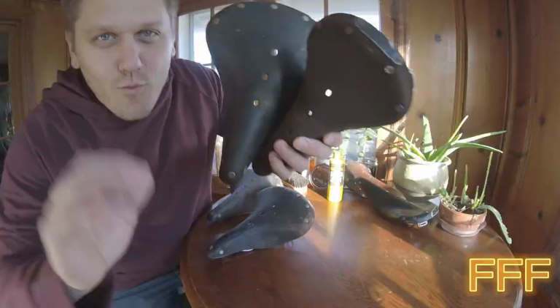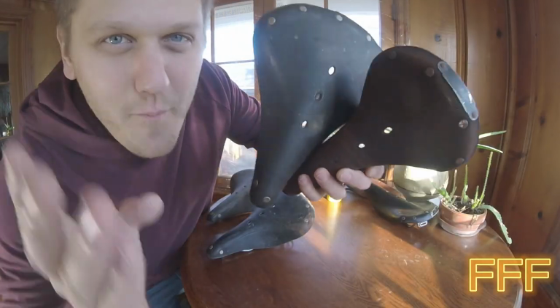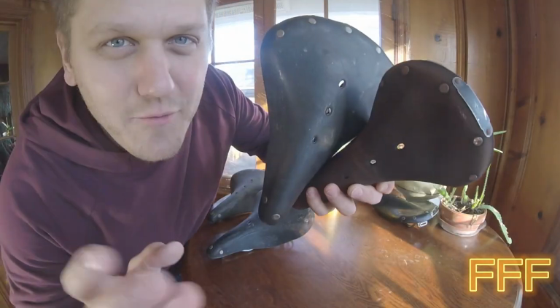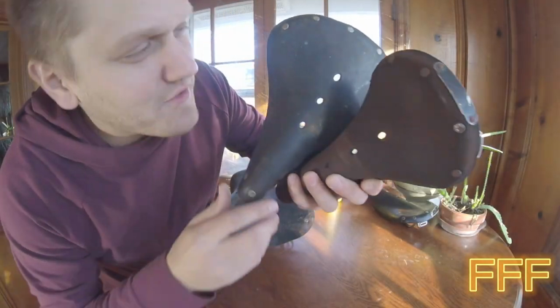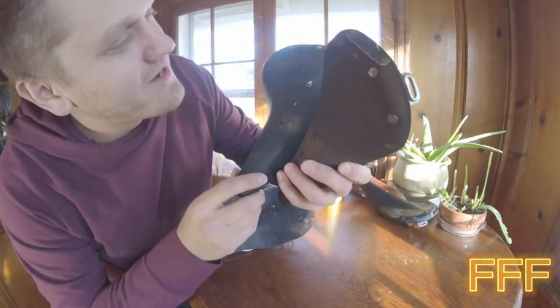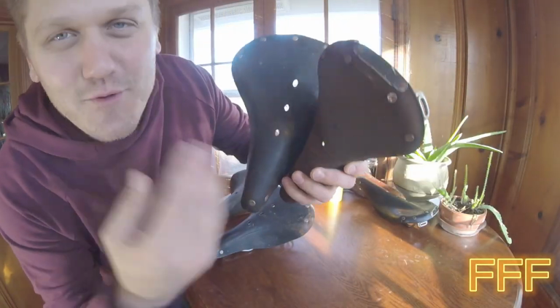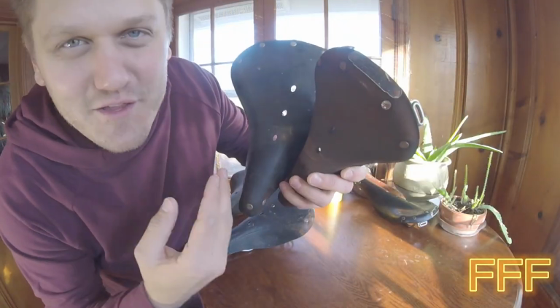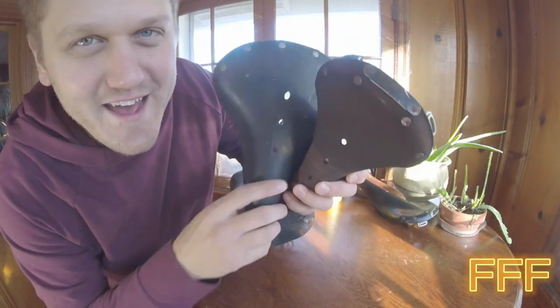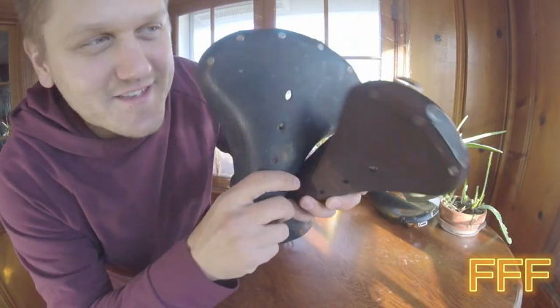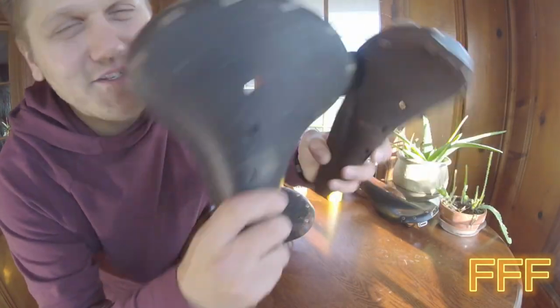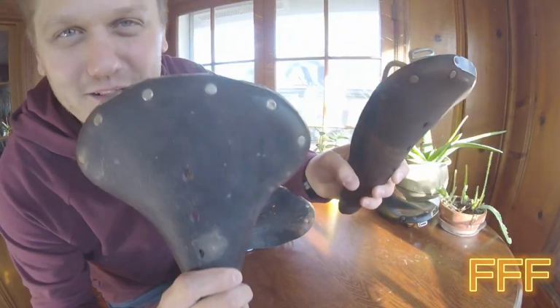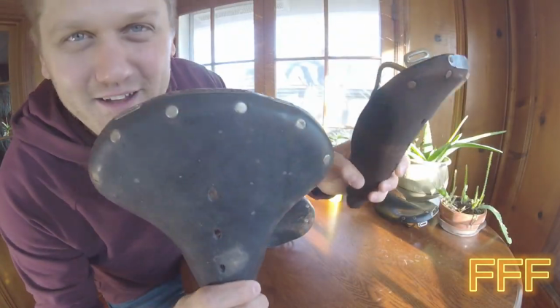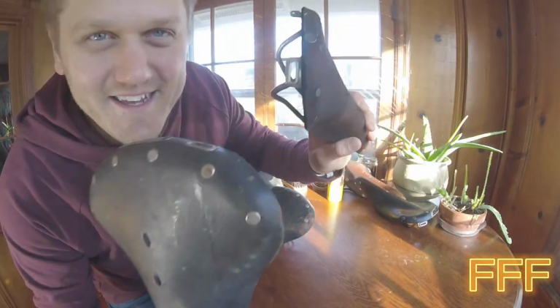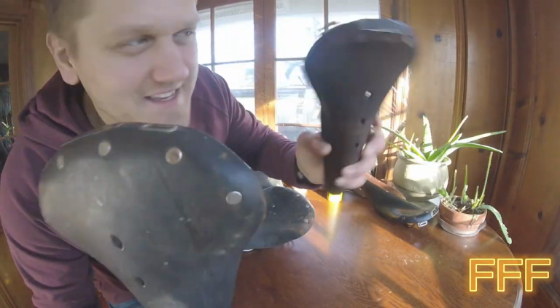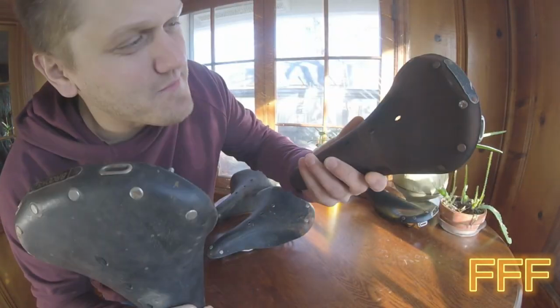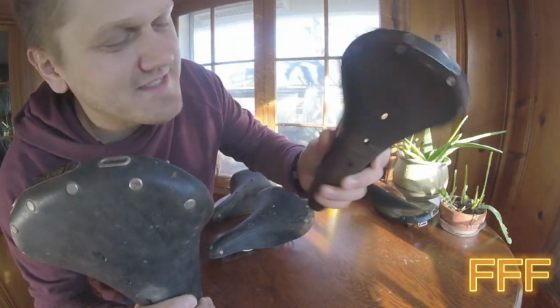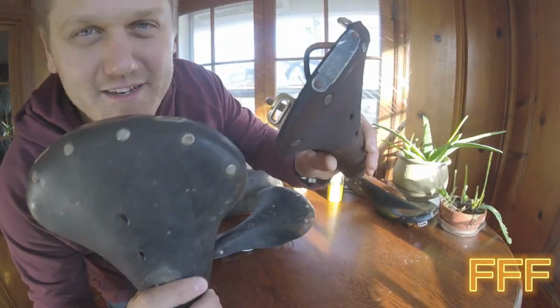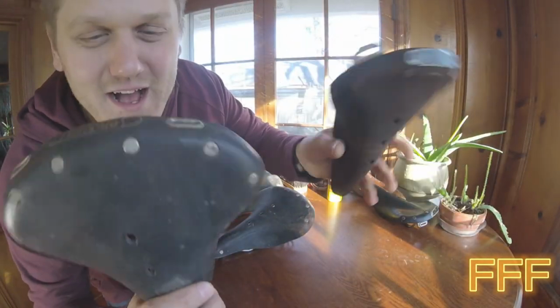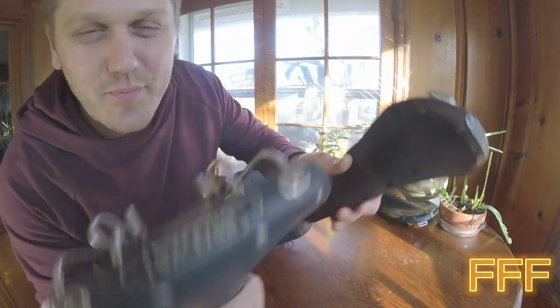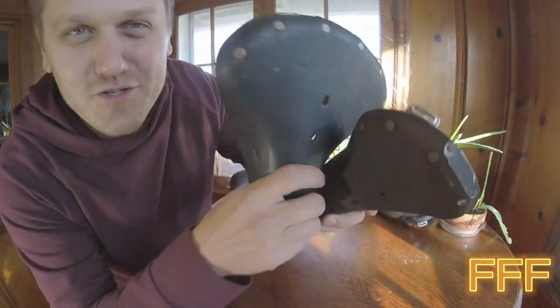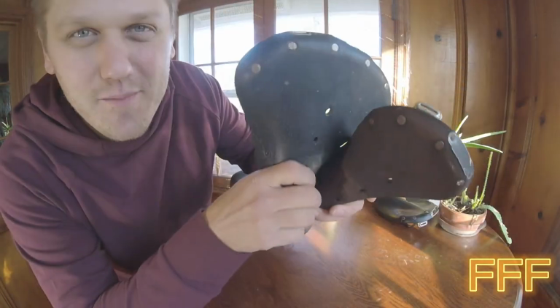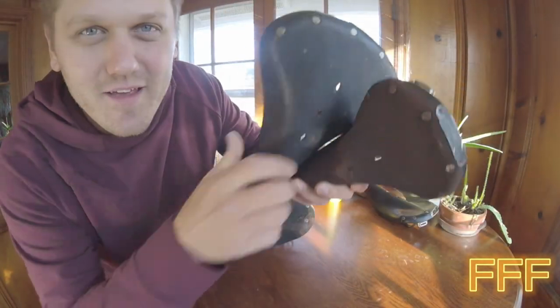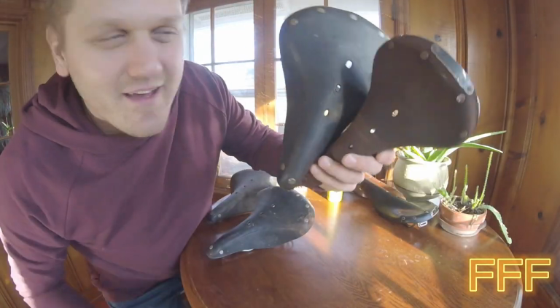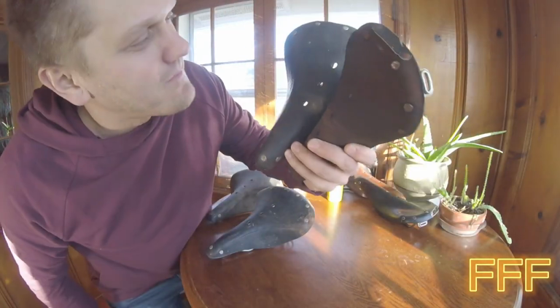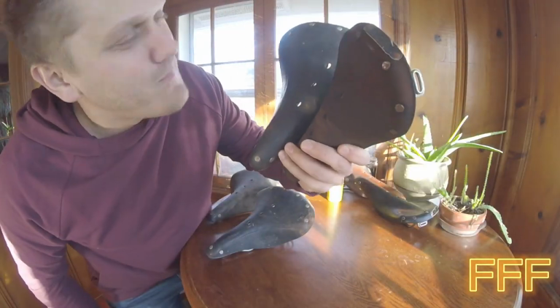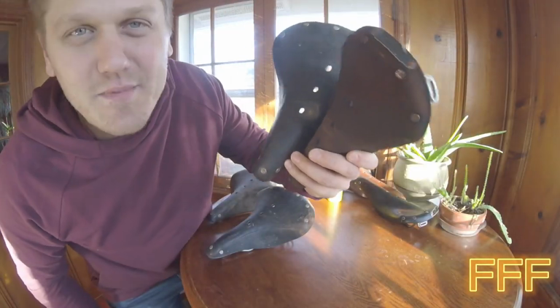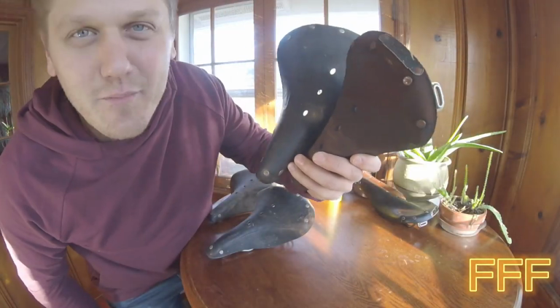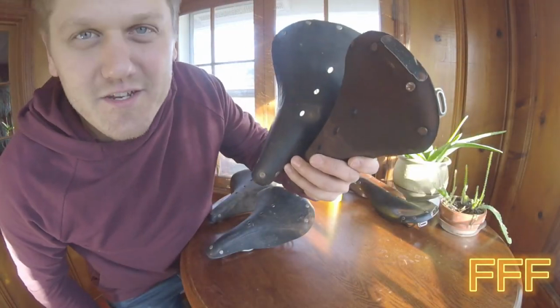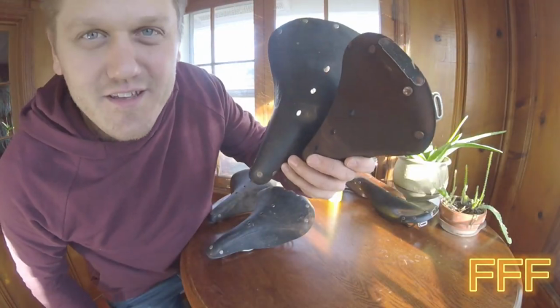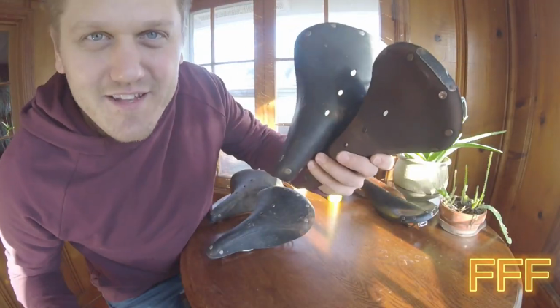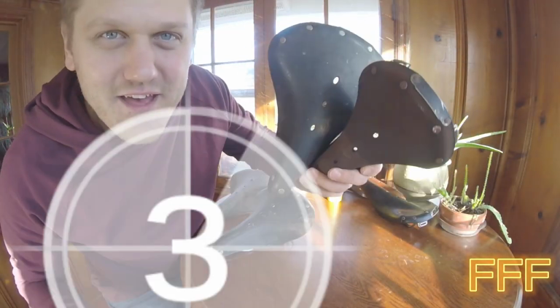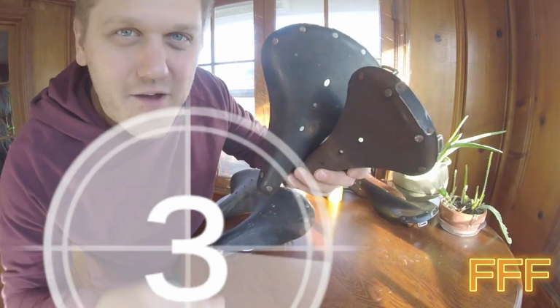Welcome back with another one with the leather saddles. Do you want to learn how to take these from nasty, dry, brittle shape back to being replenished? Let's do that now.